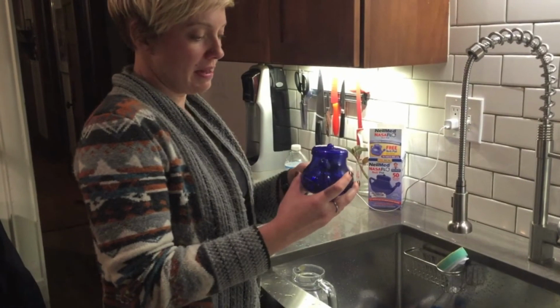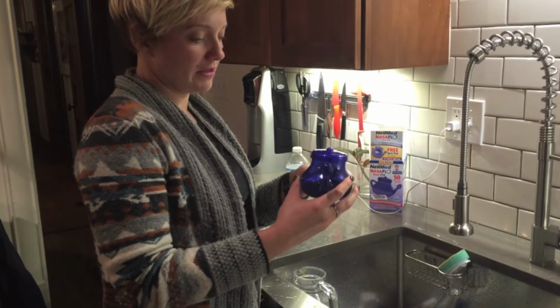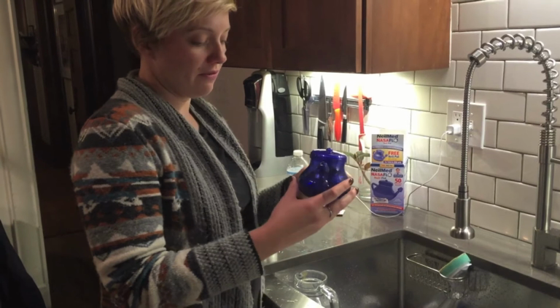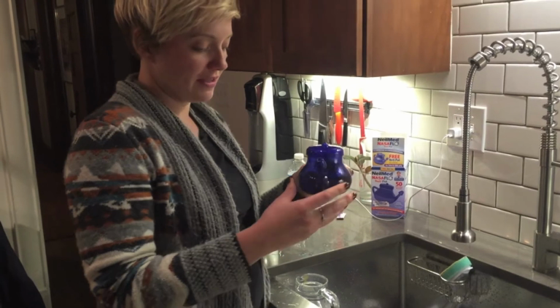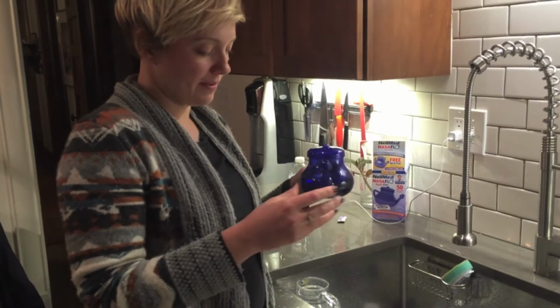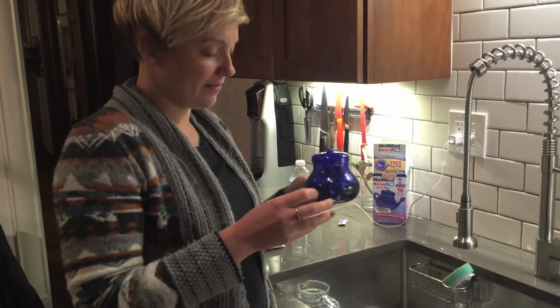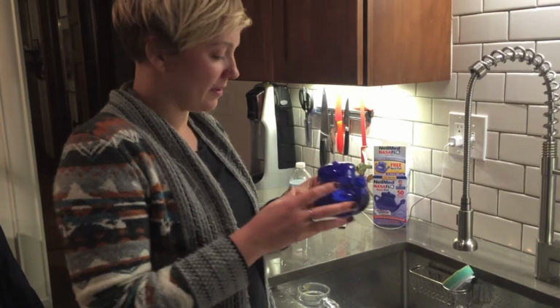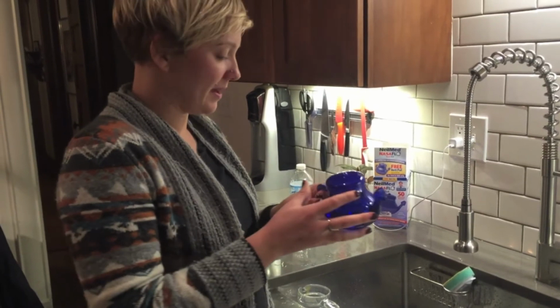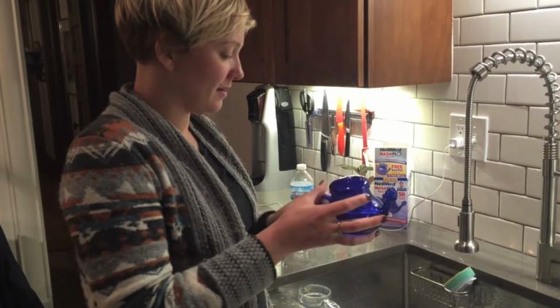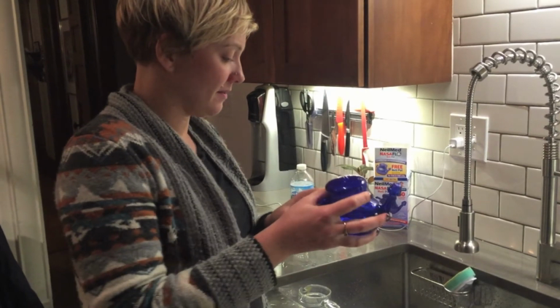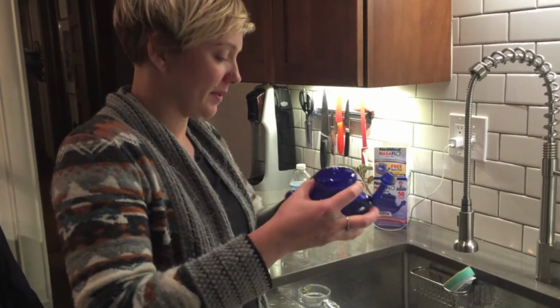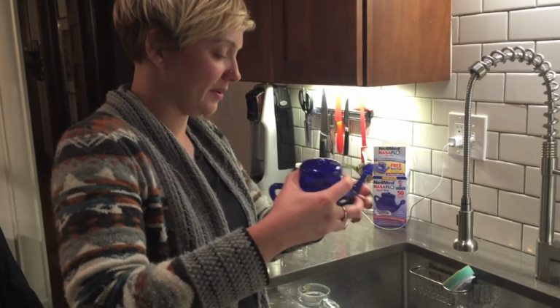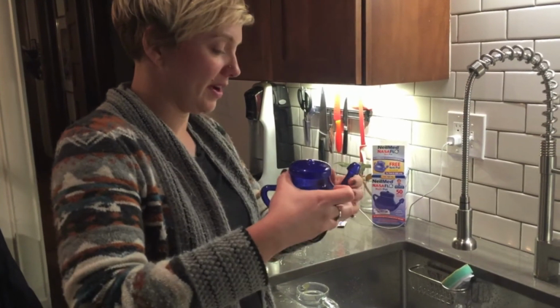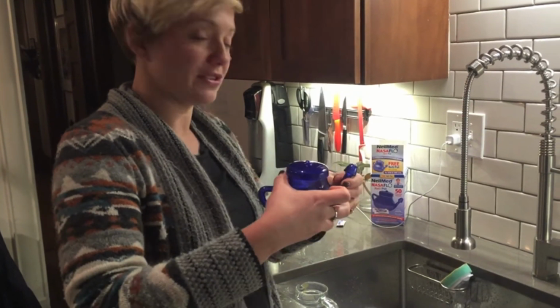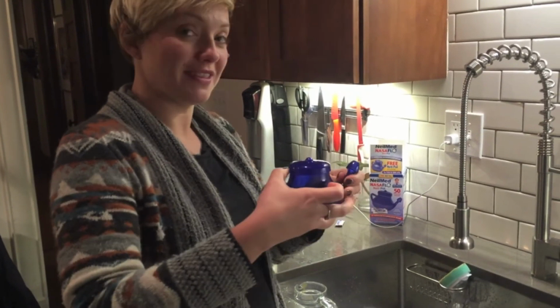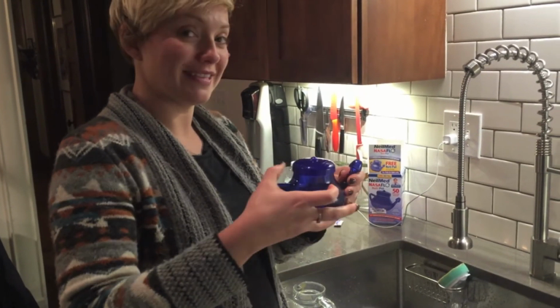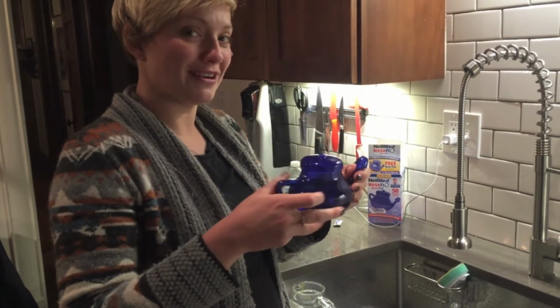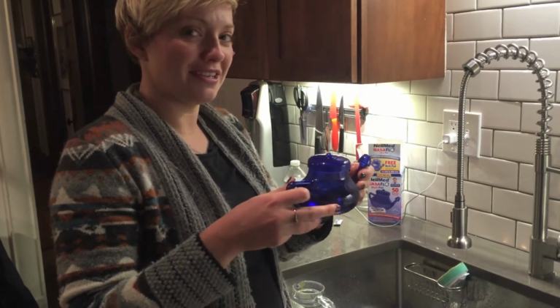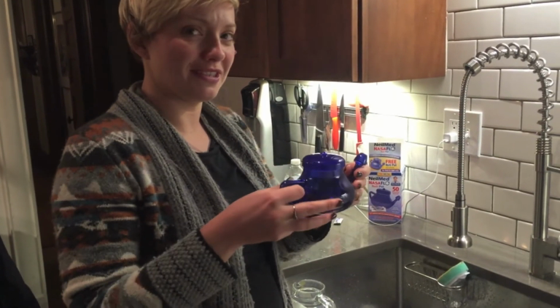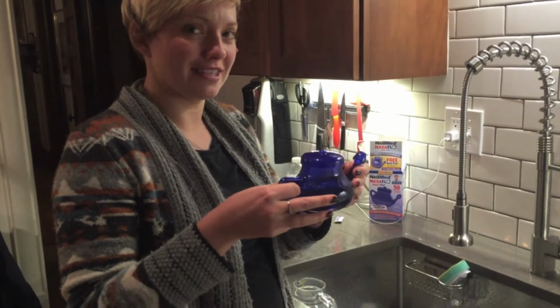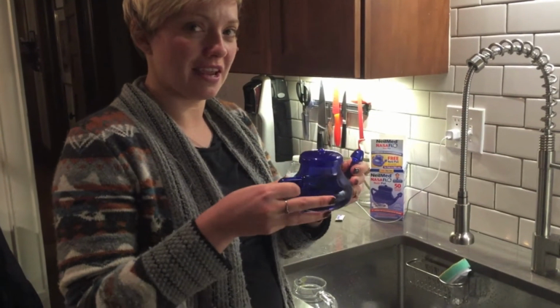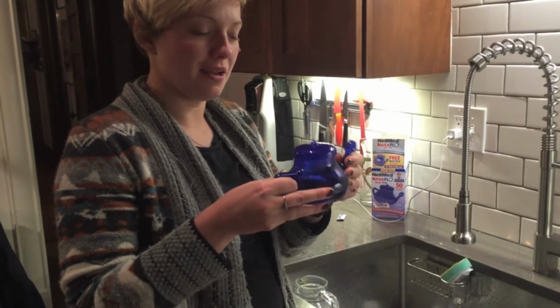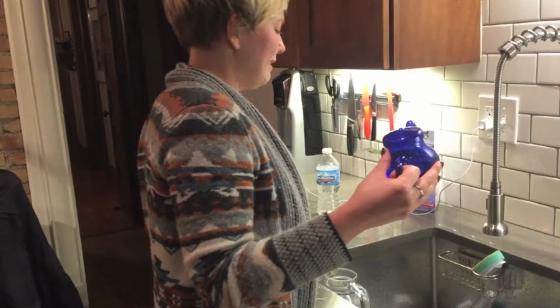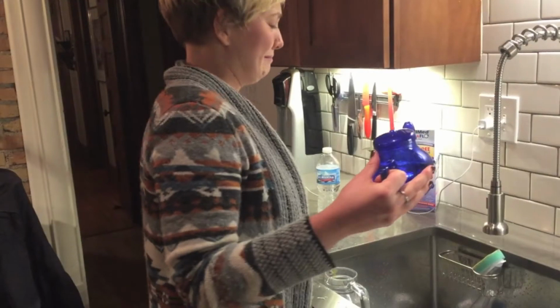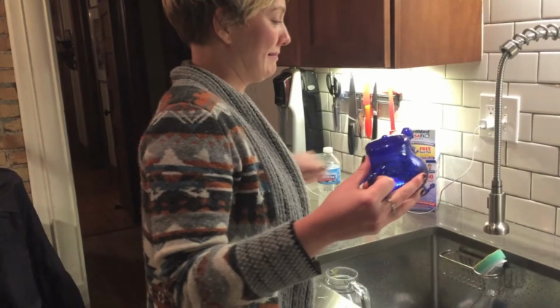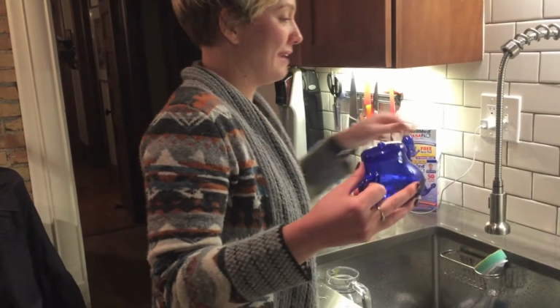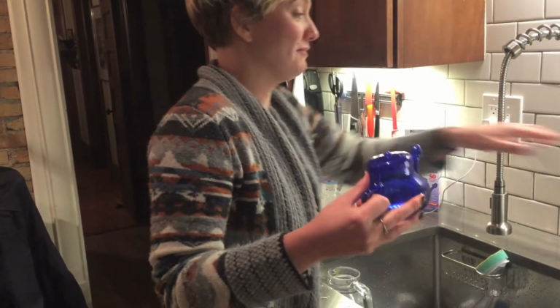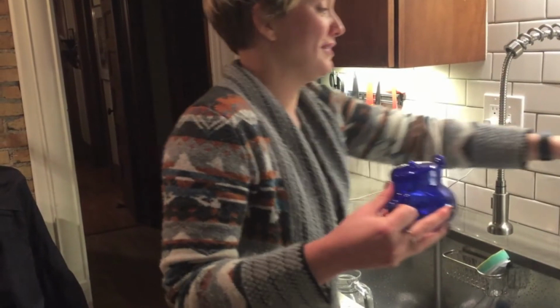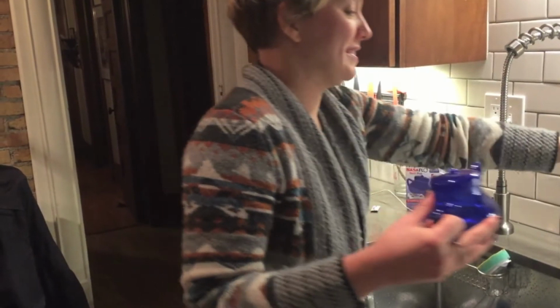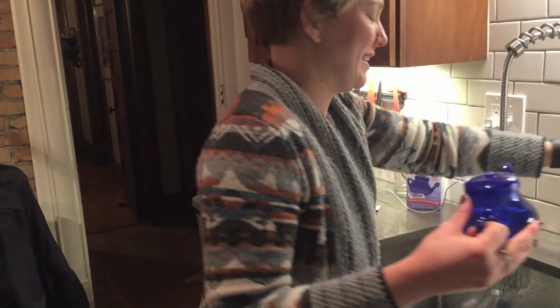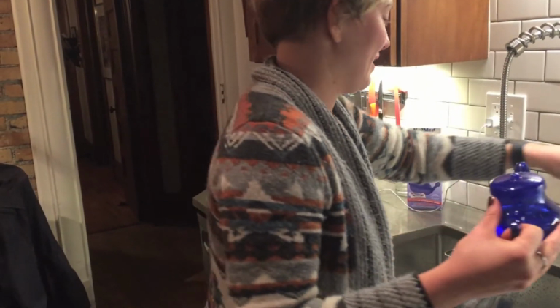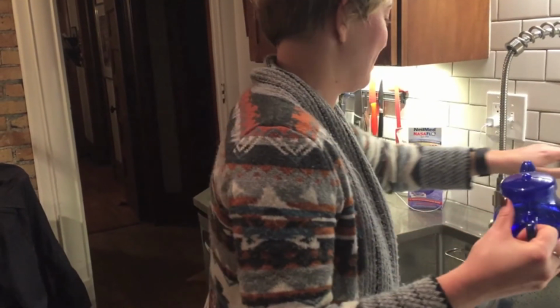Hopefully this makes me feel better. I don't know if I'm going to regret doing this in our kitchen sink. I'm very scared.